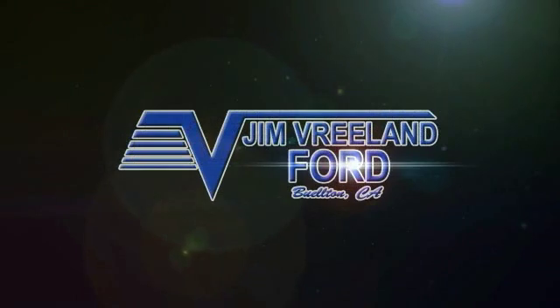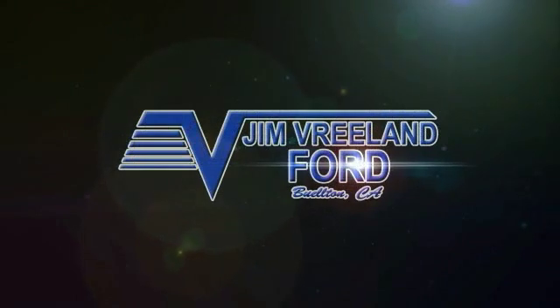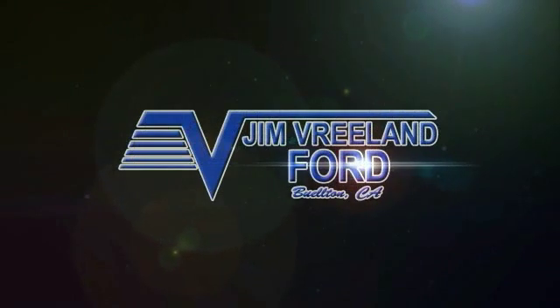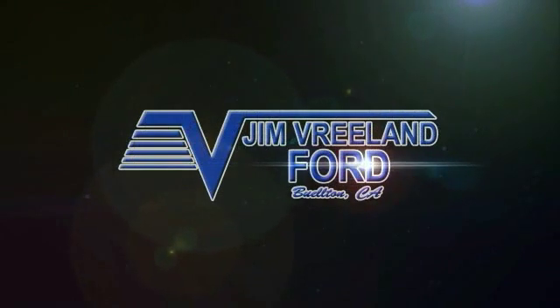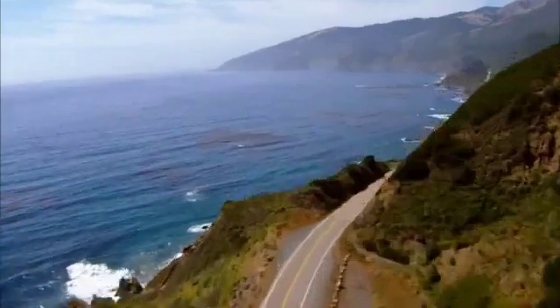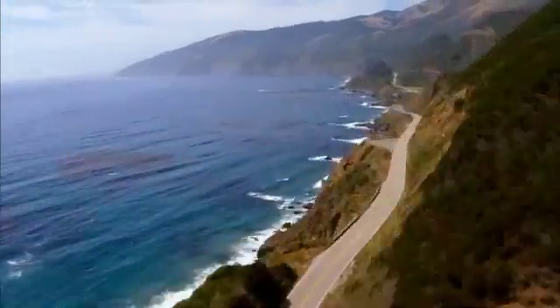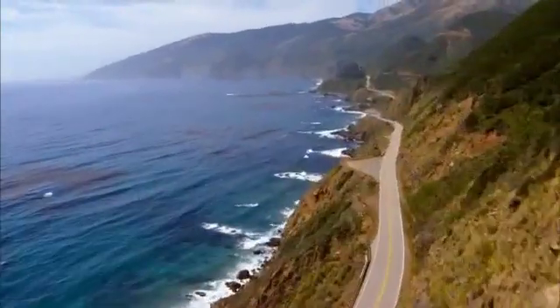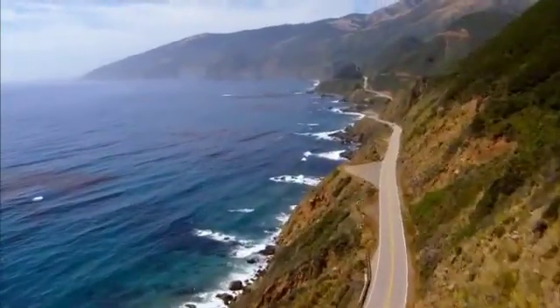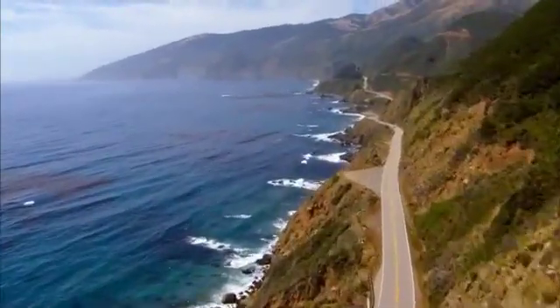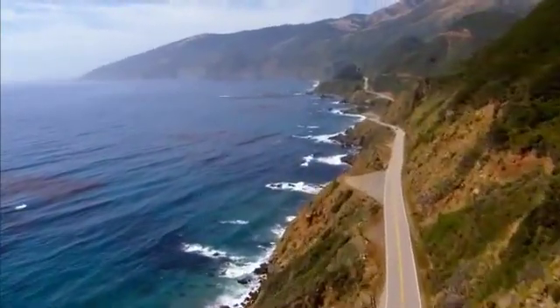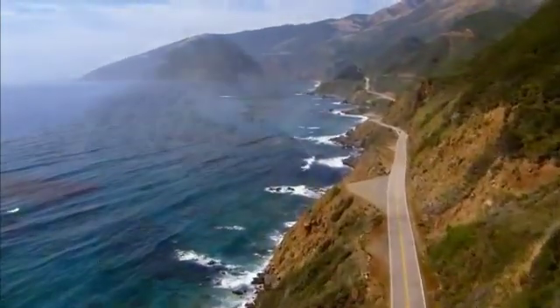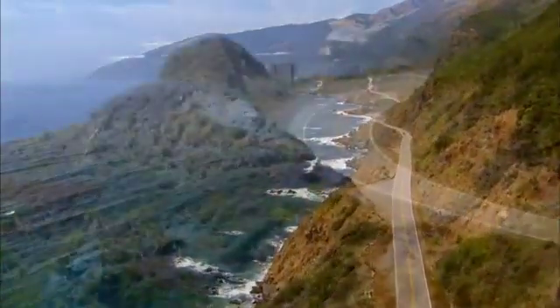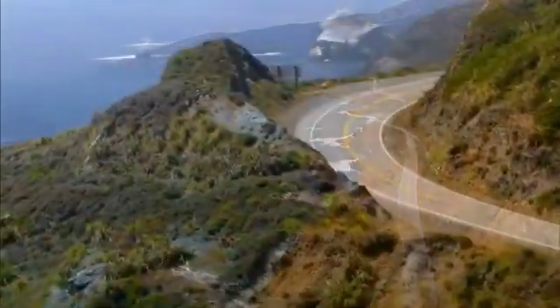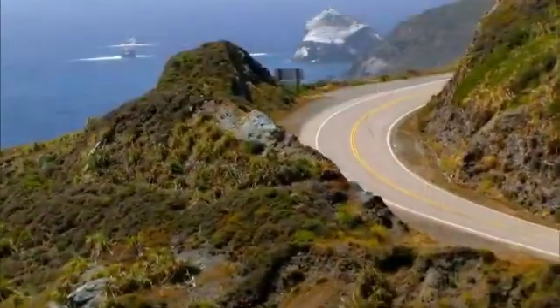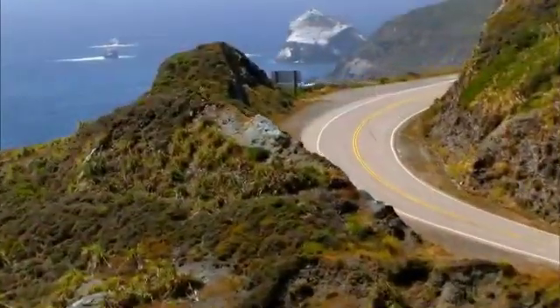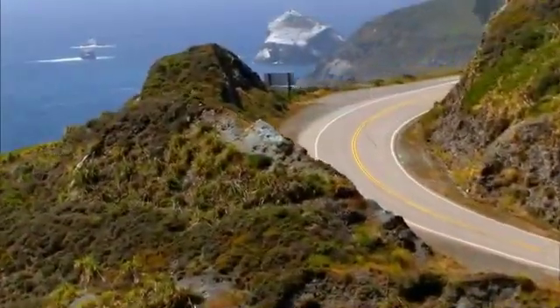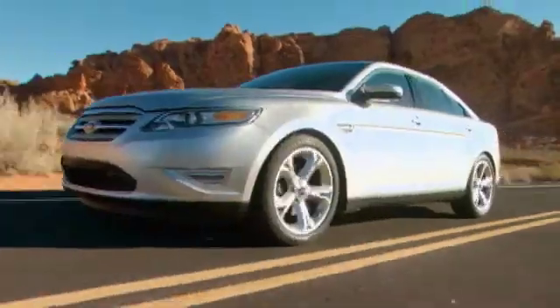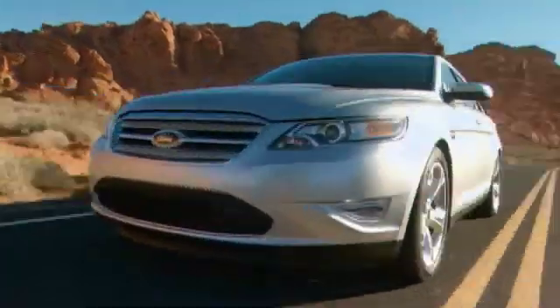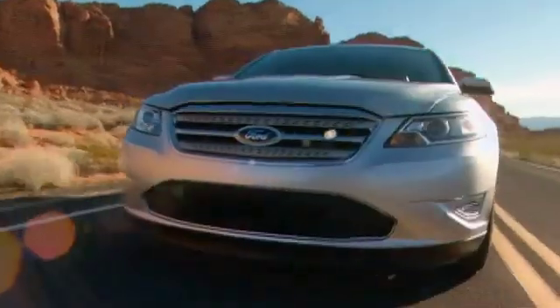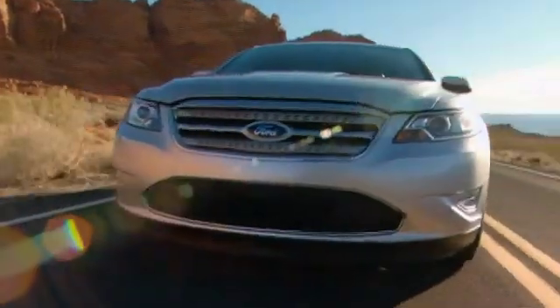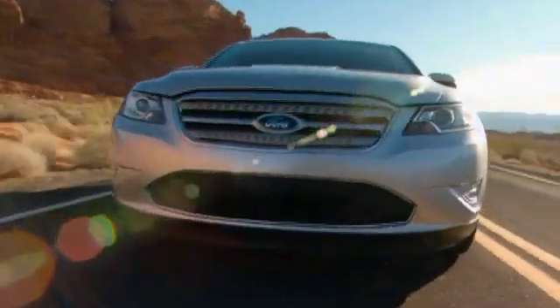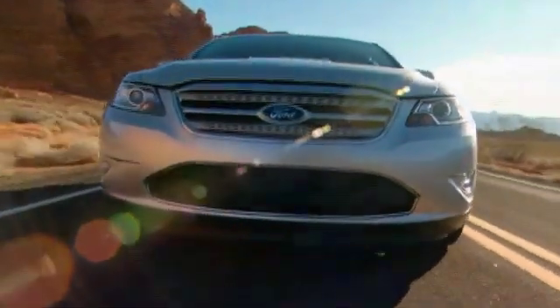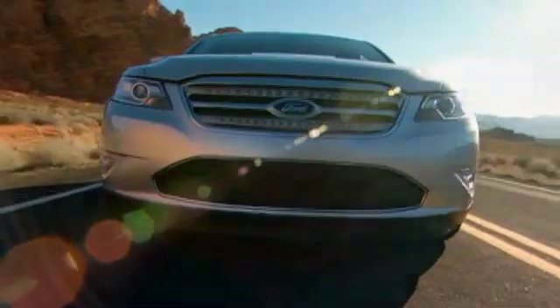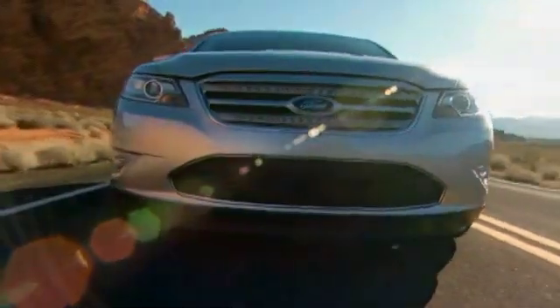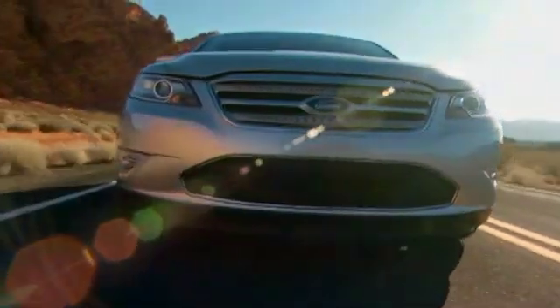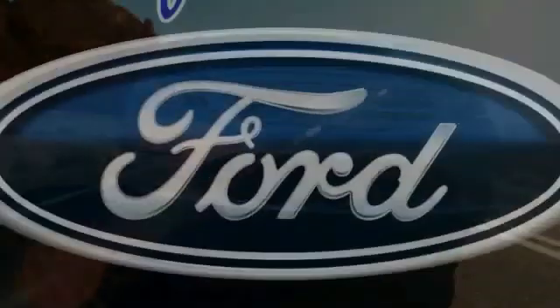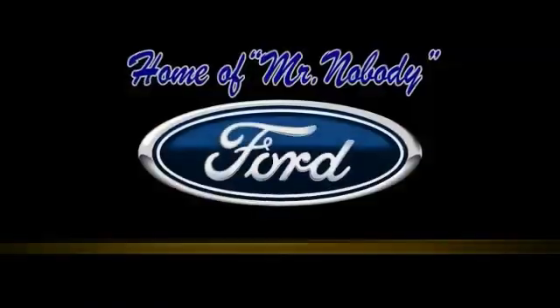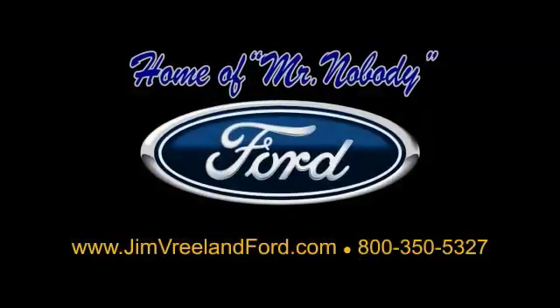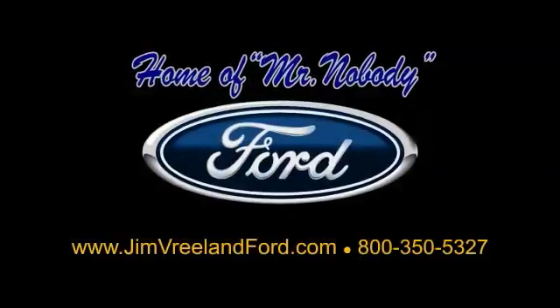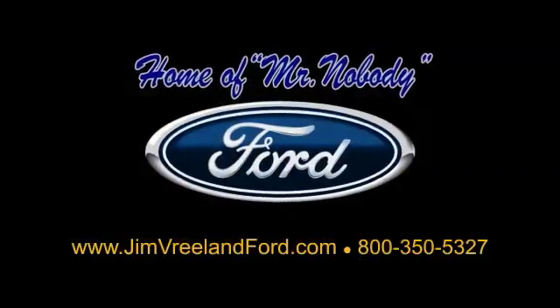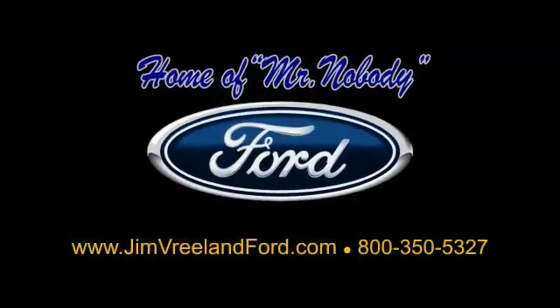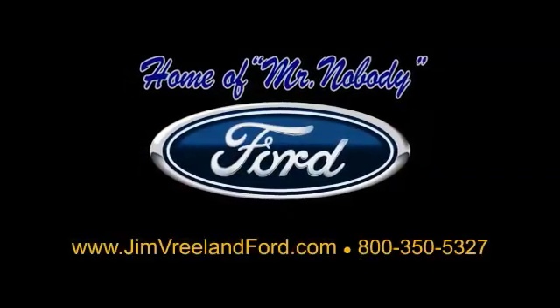Ford has been serving the Central Coast for over 25 years, still the home of Mr. Nobody. Here is another excellent used vehicle.